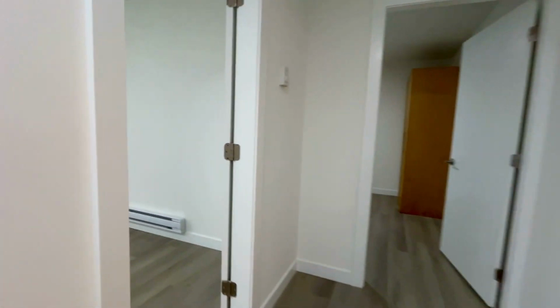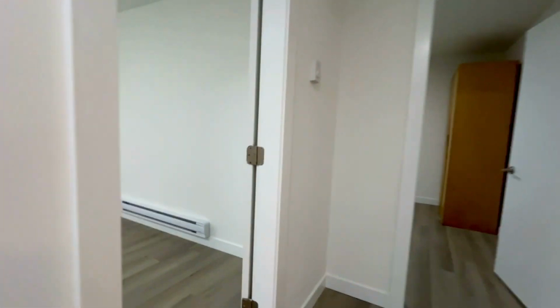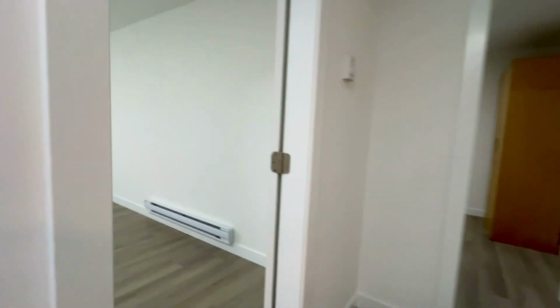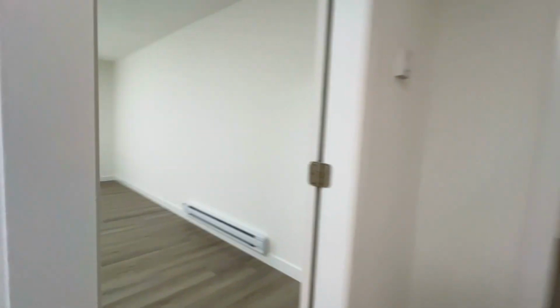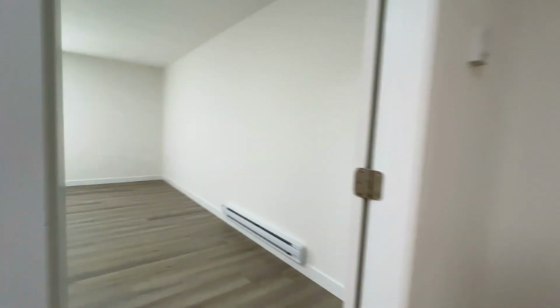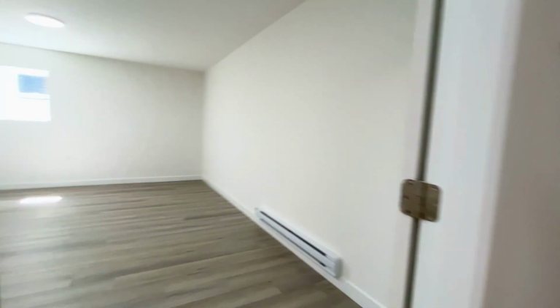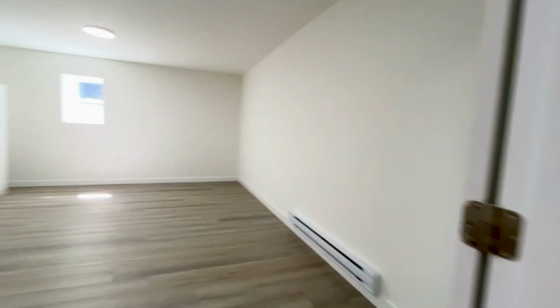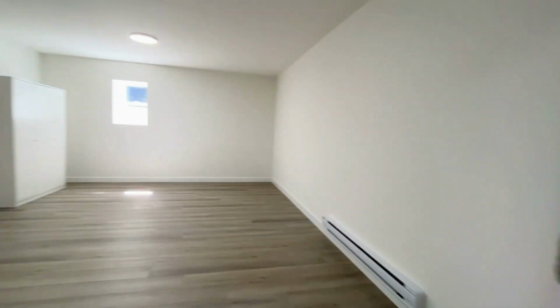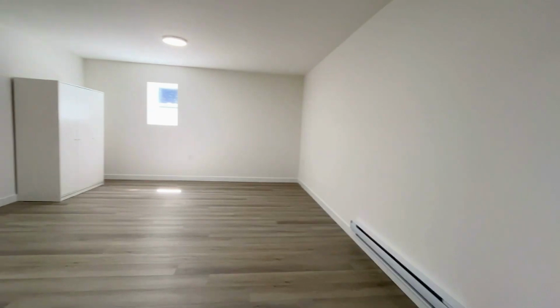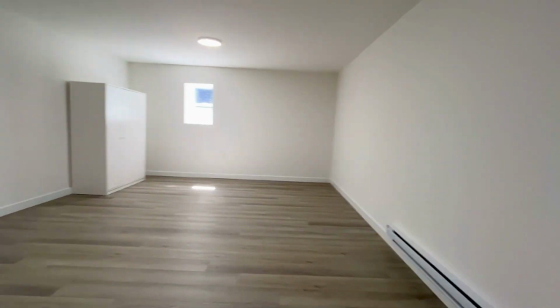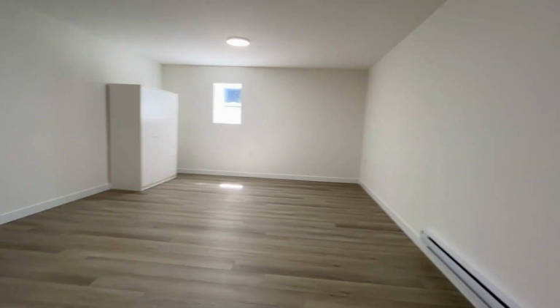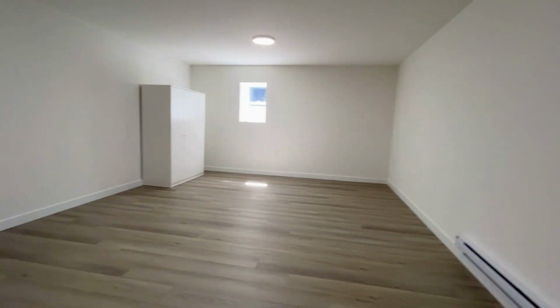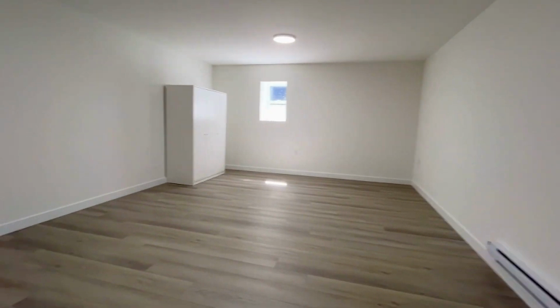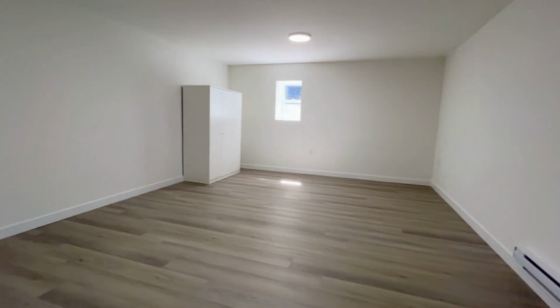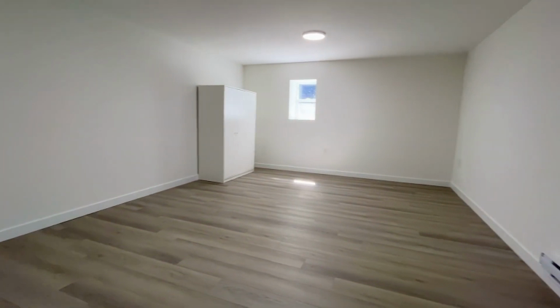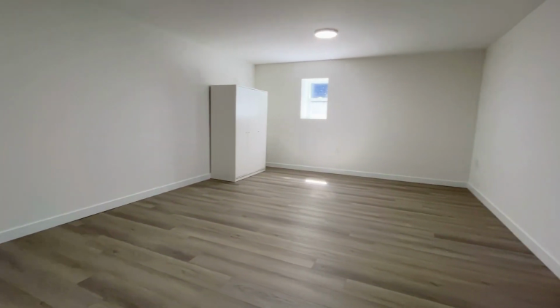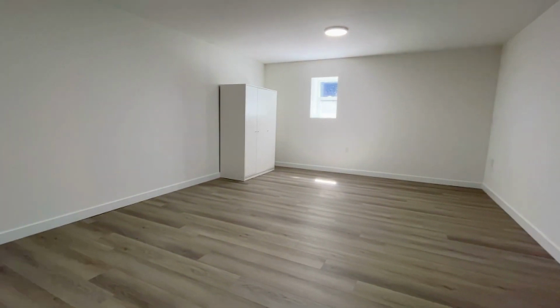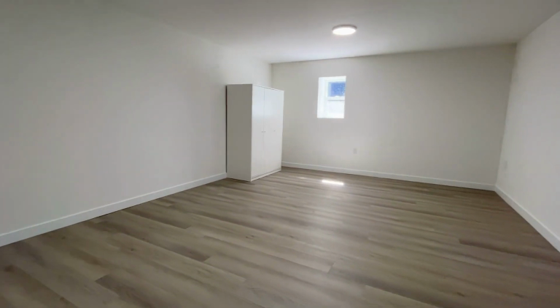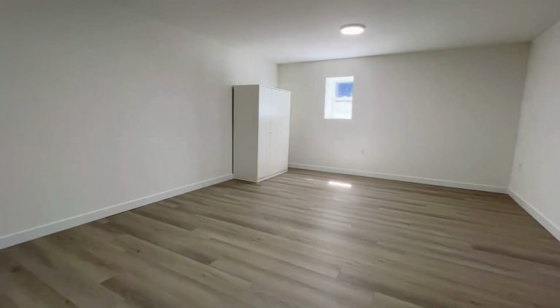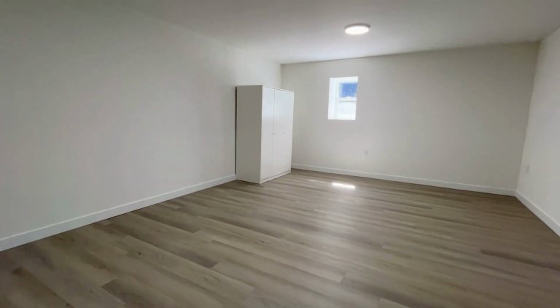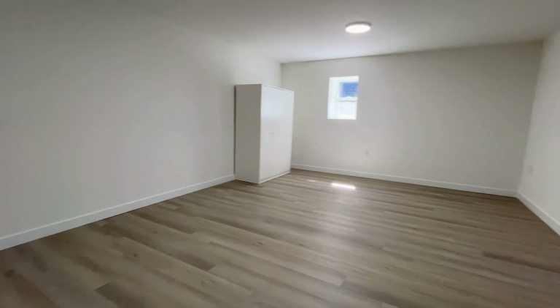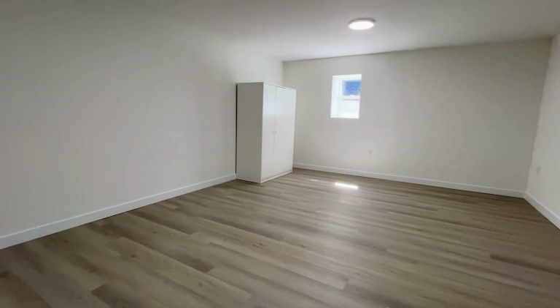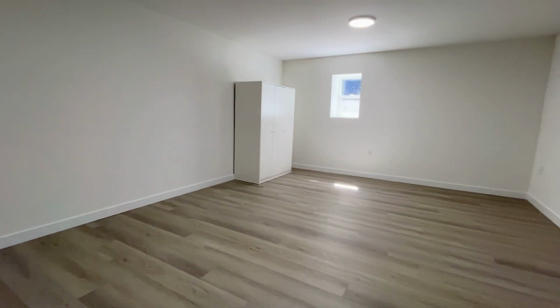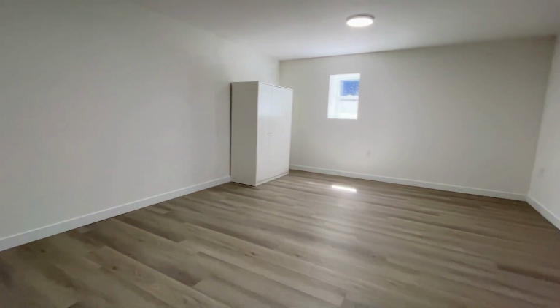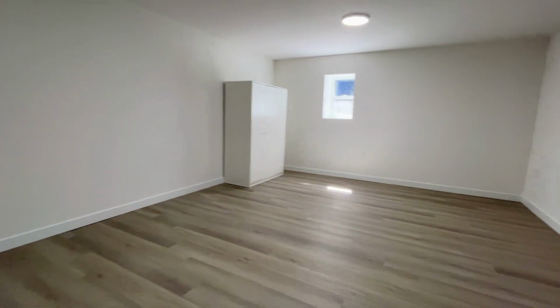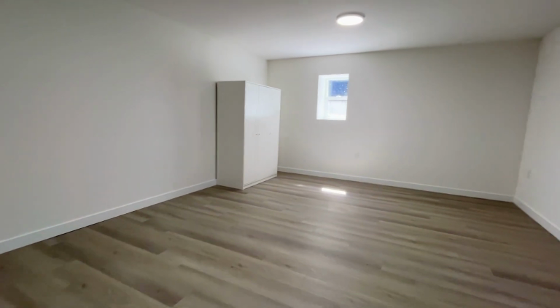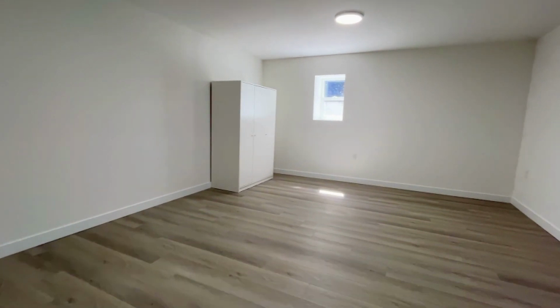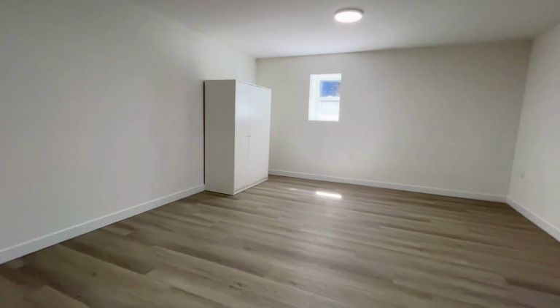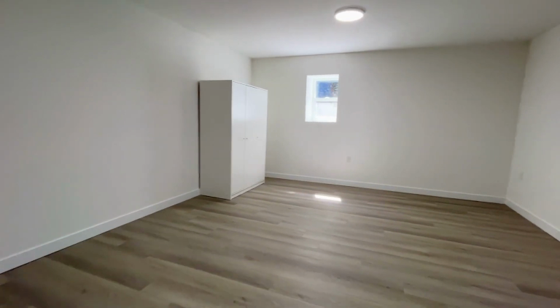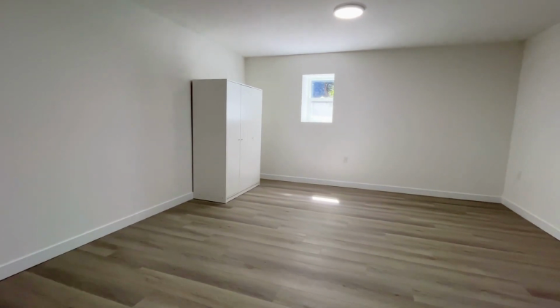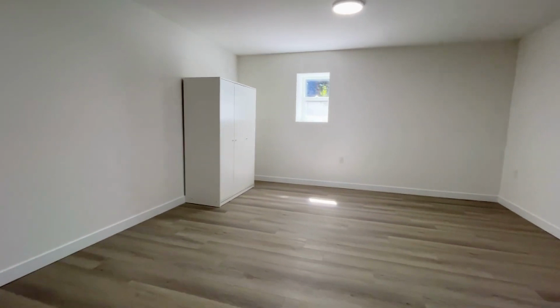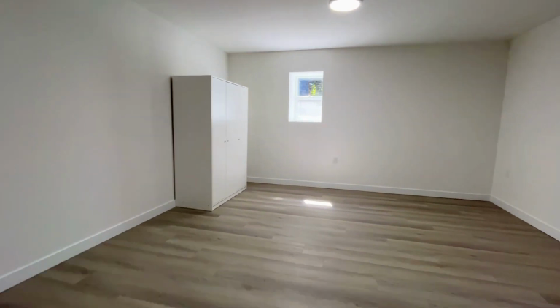This is your second bedroom. Again, massive bedroom with its own window.